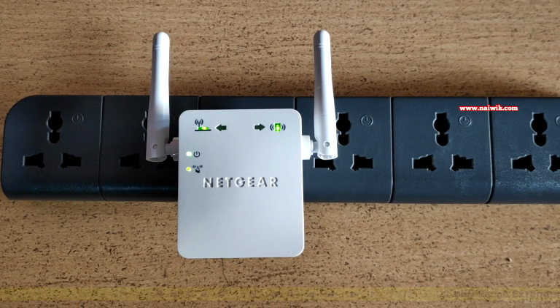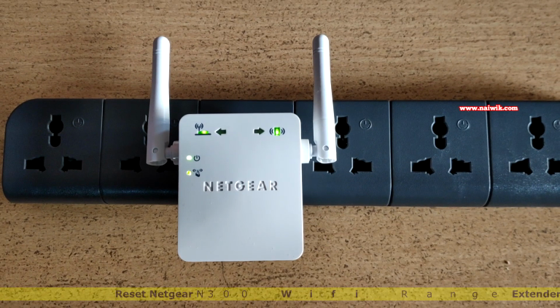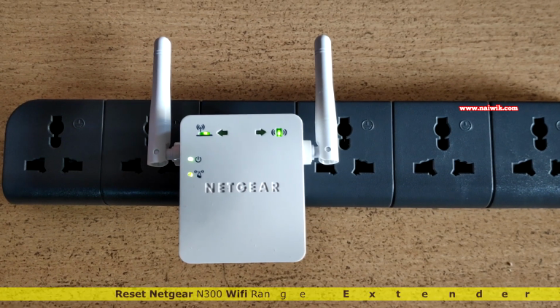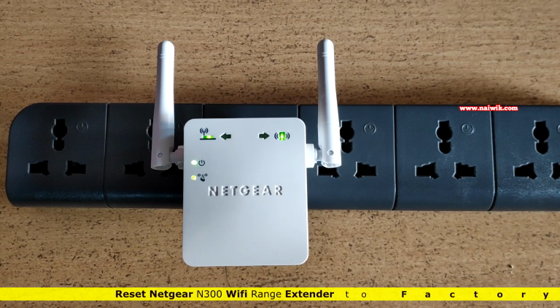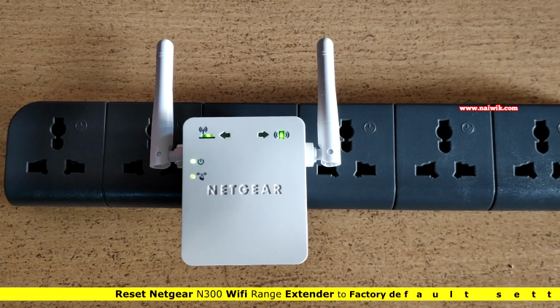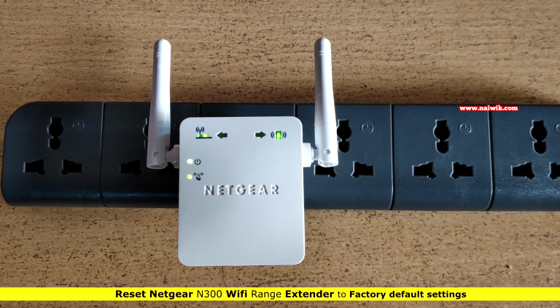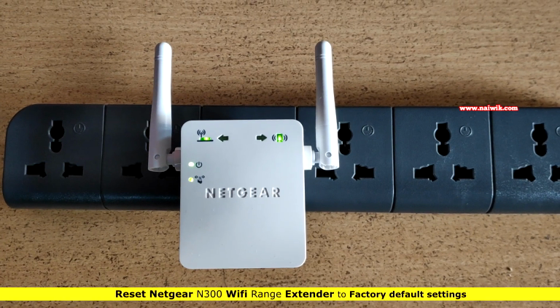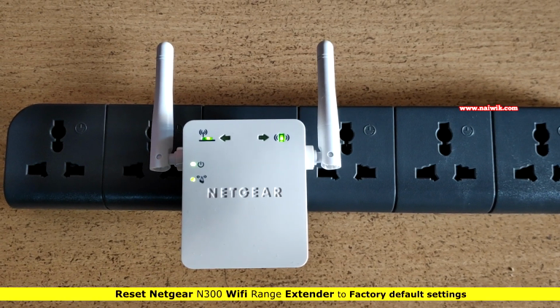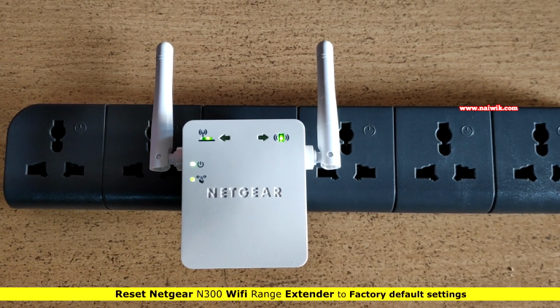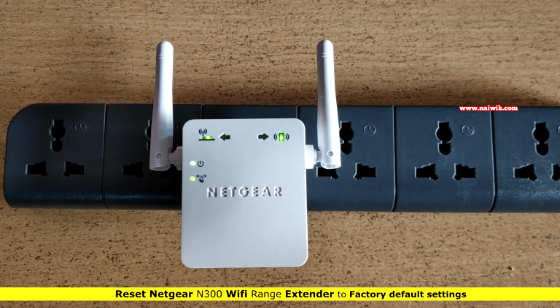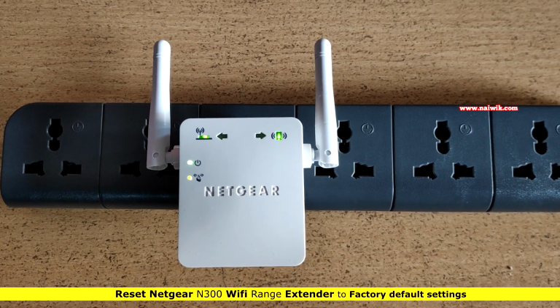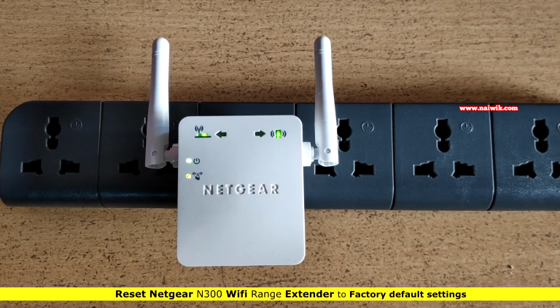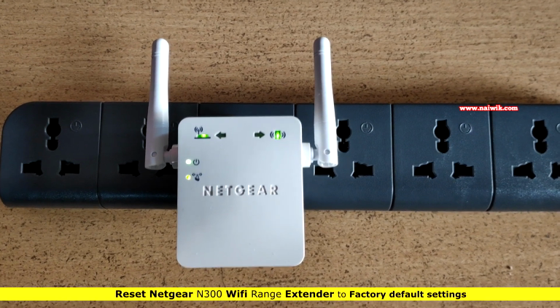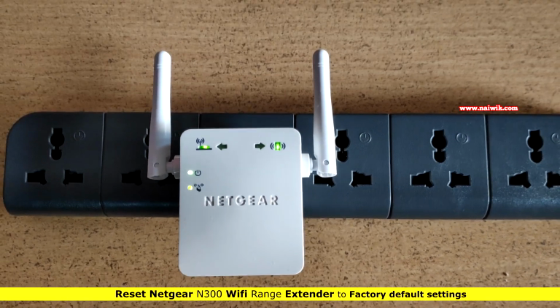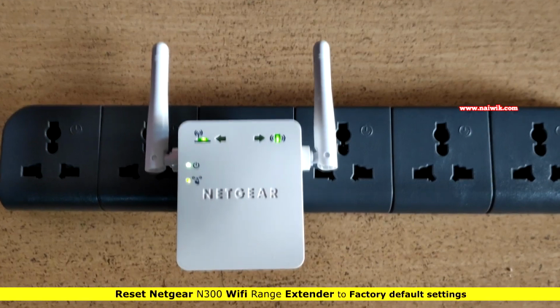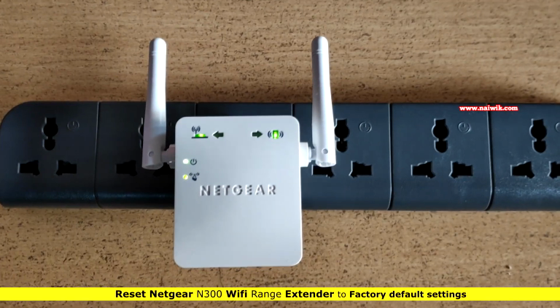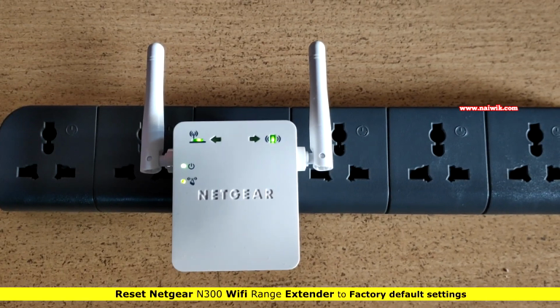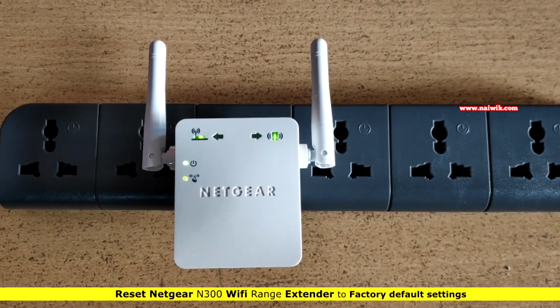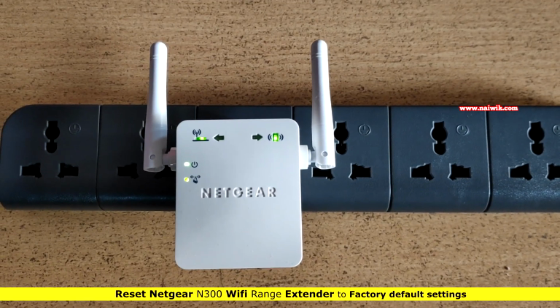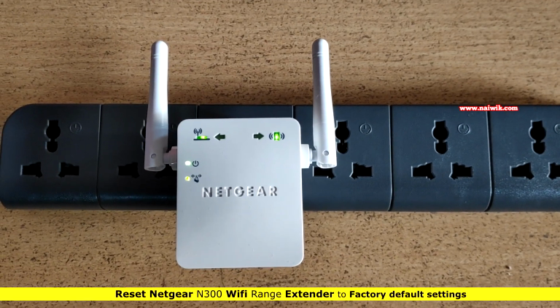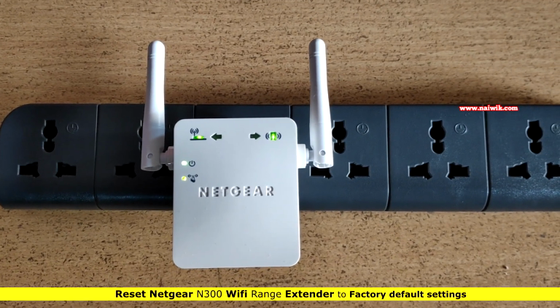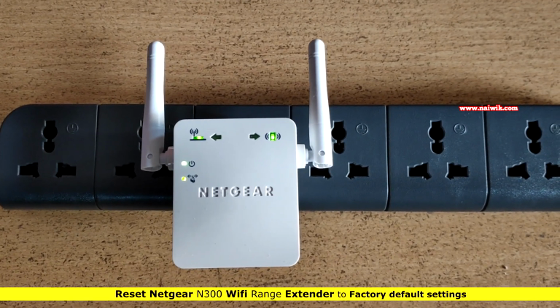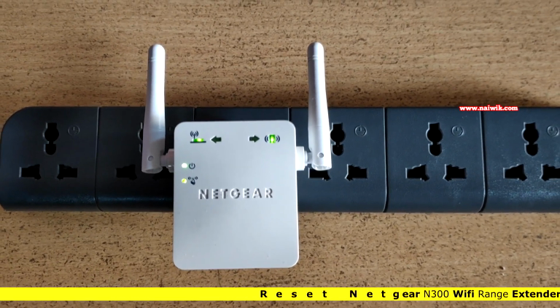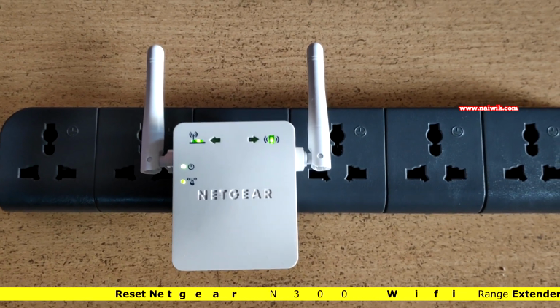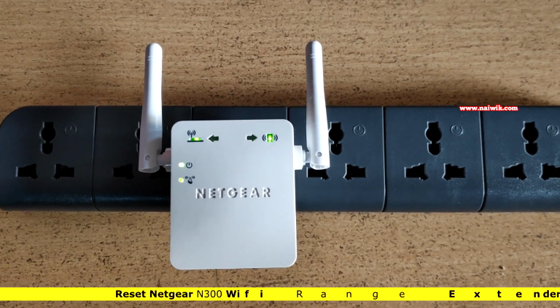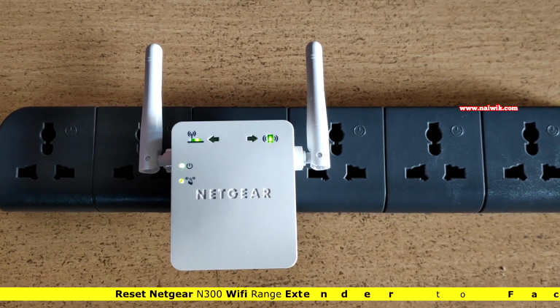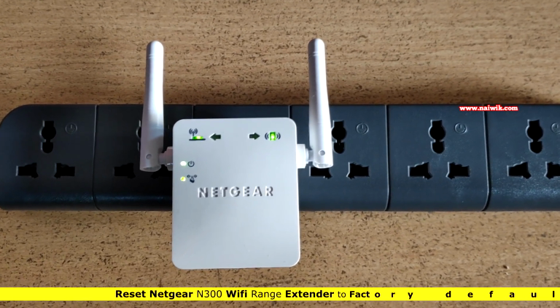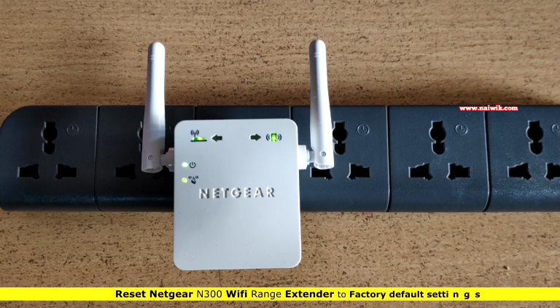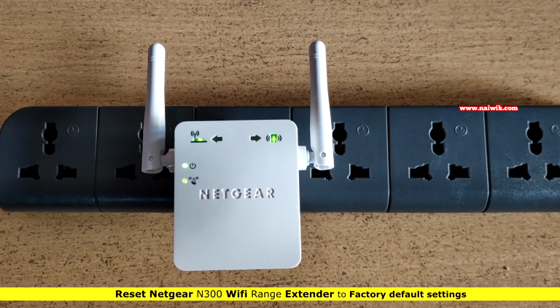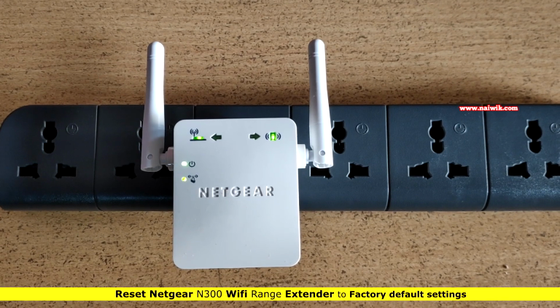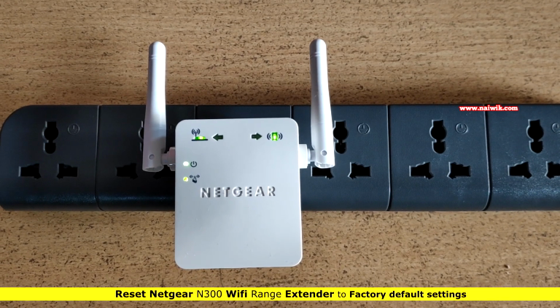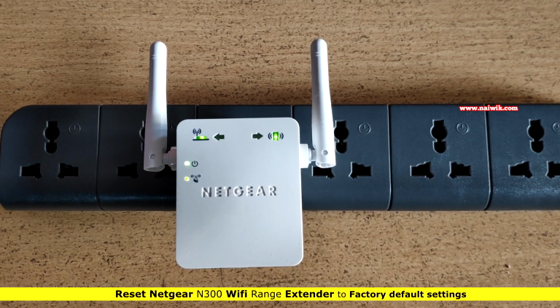Hi friends, in this video I am going to show you how to reset a Netgear Wi-Fi extender to factory default settings.